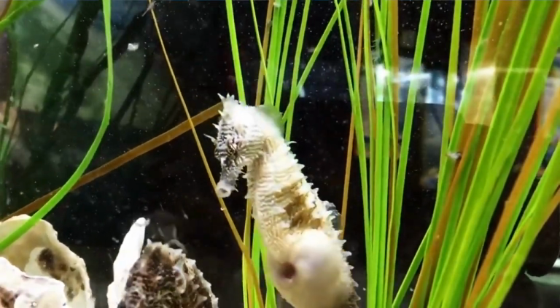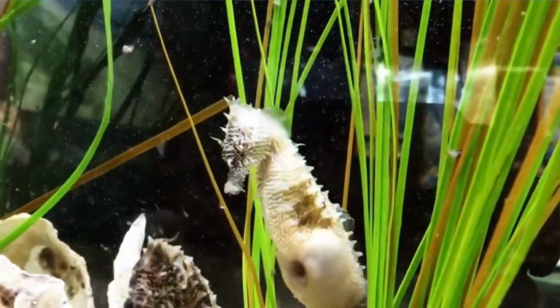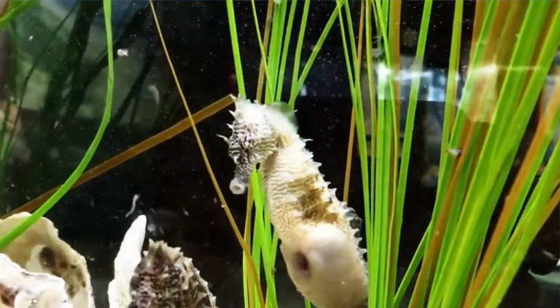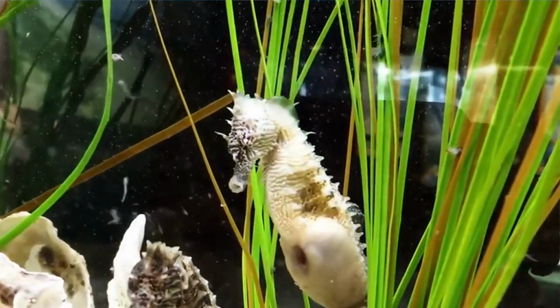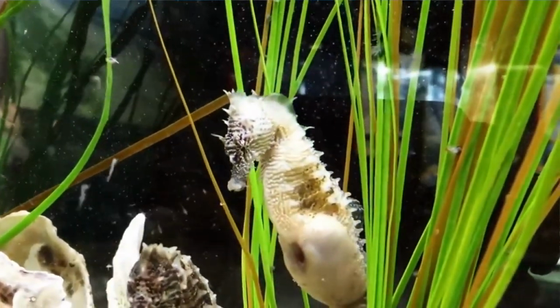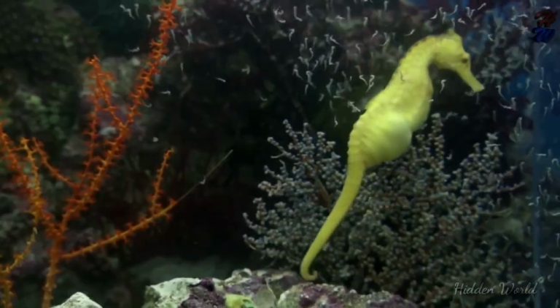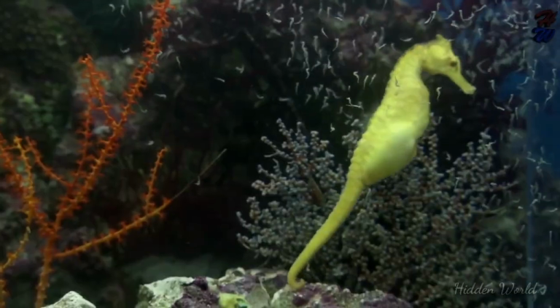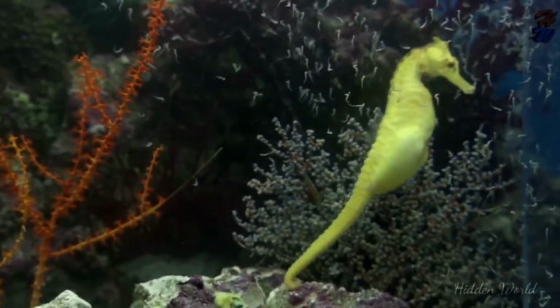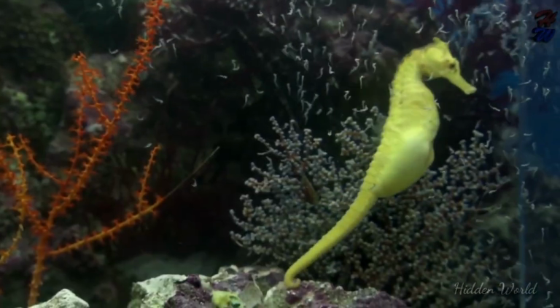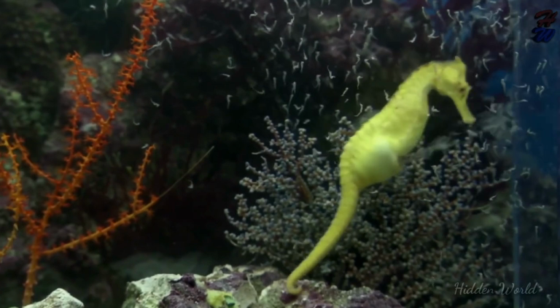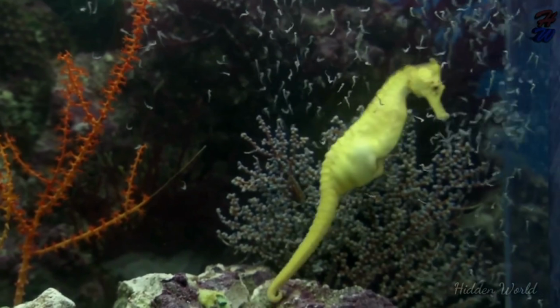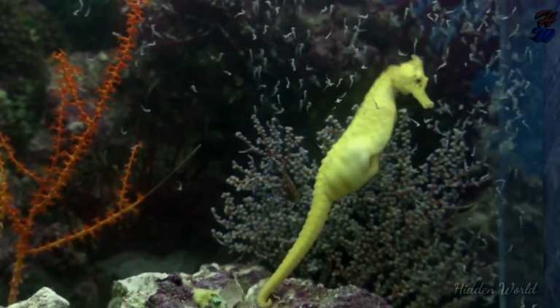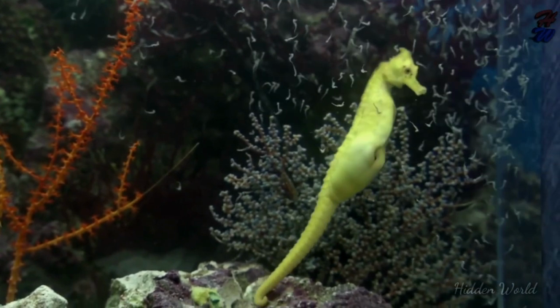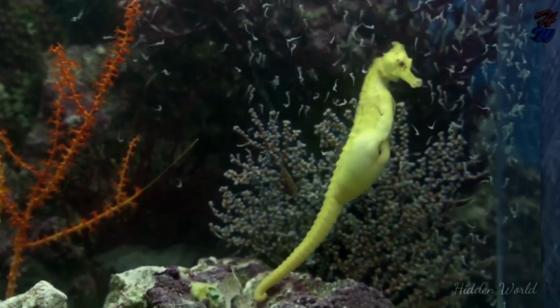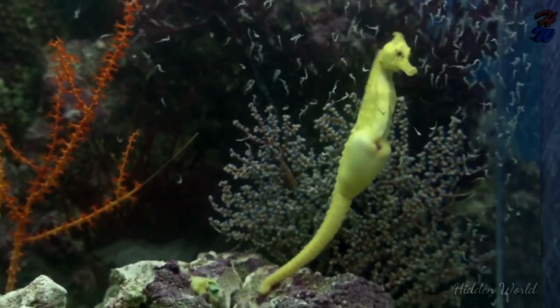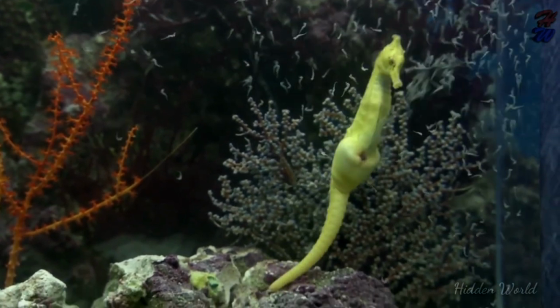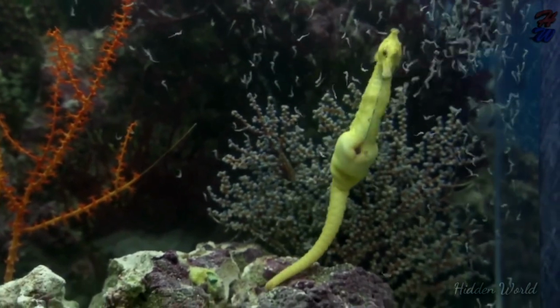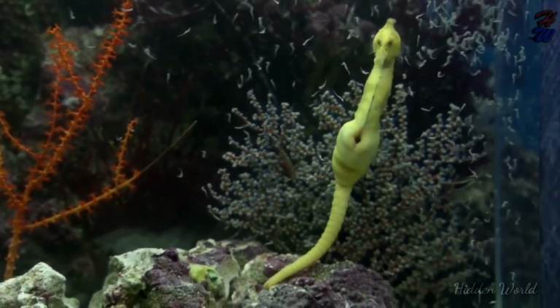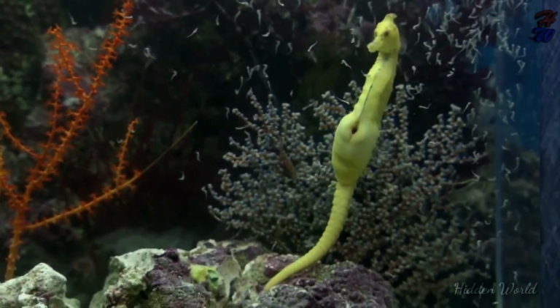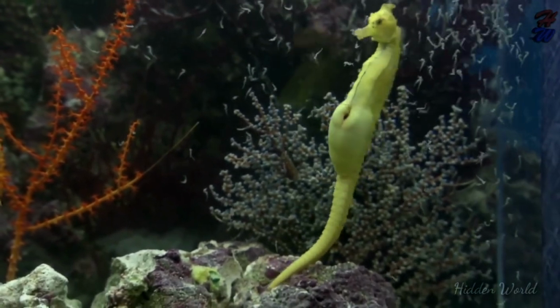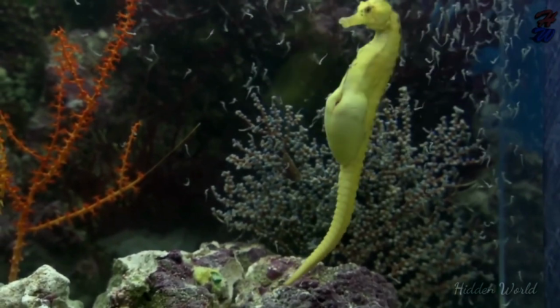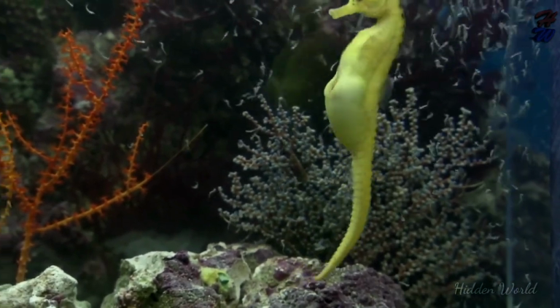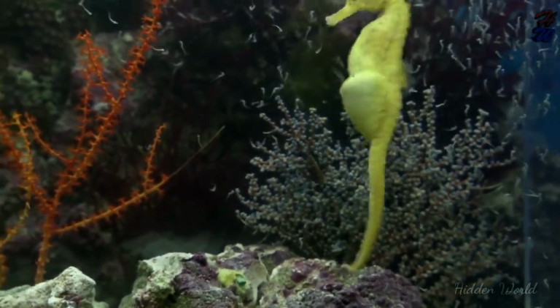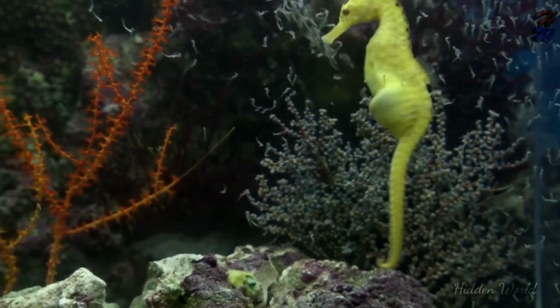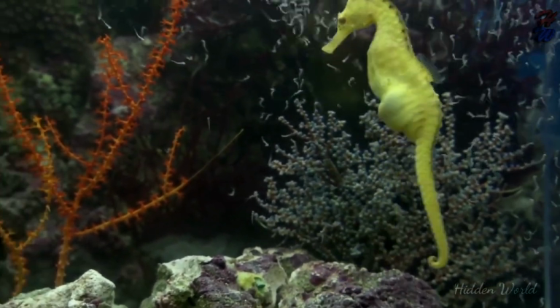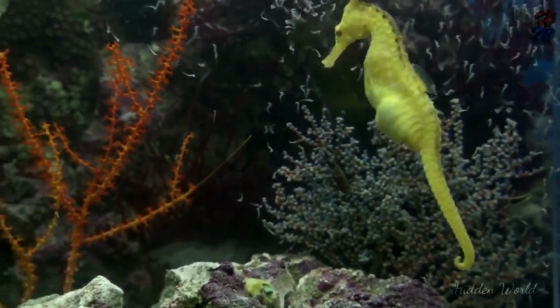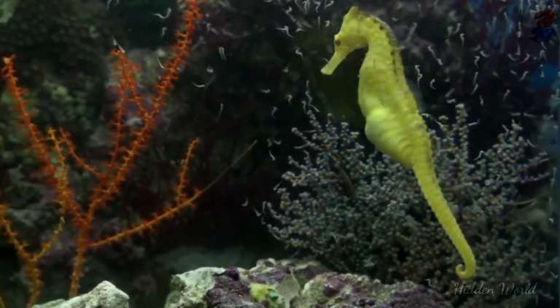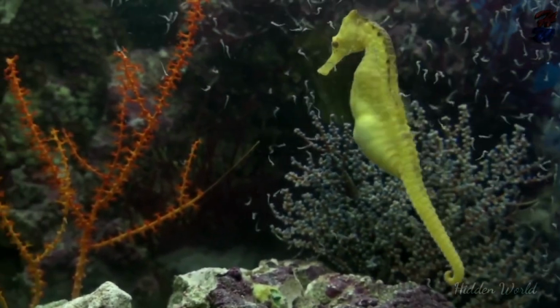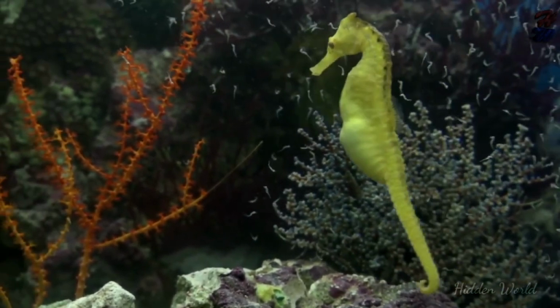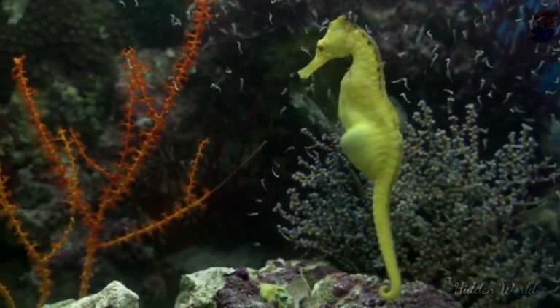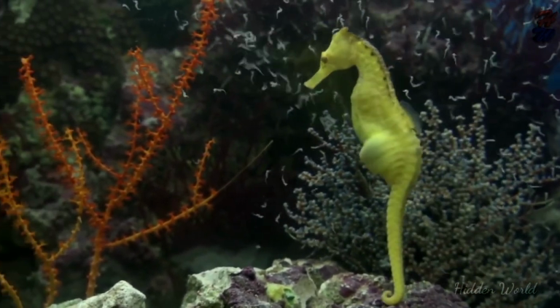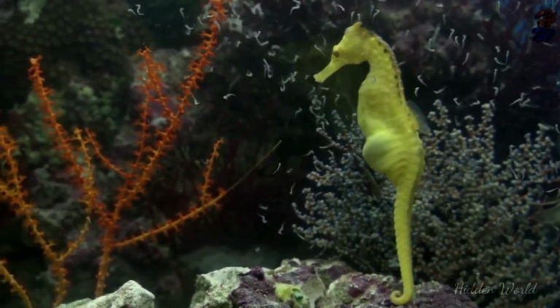When the time is right, the father has muscular contractions to expel the young fry, sometimes in large numbers.